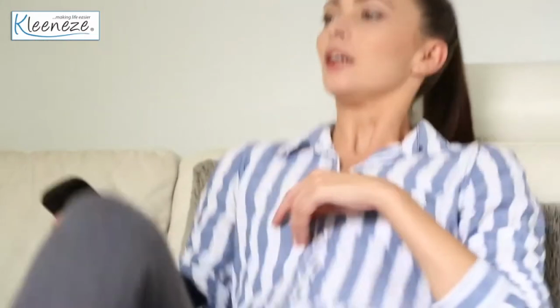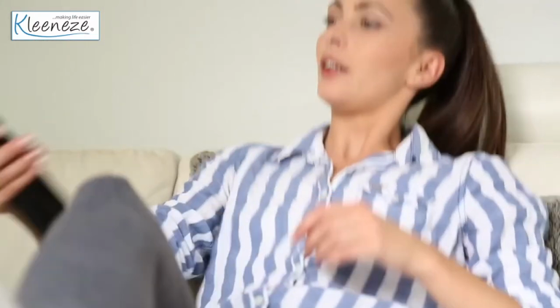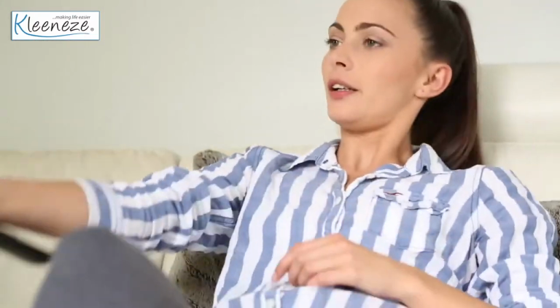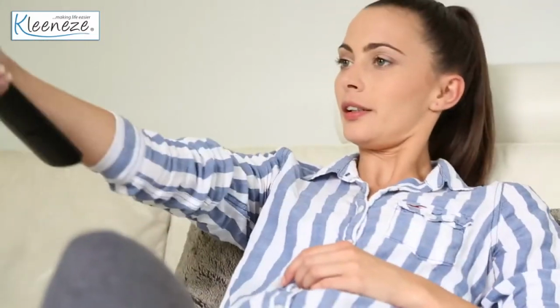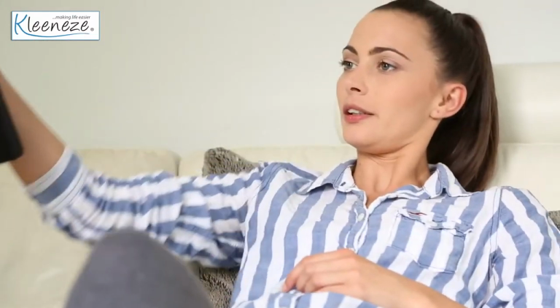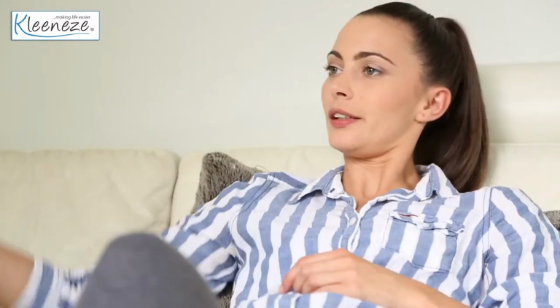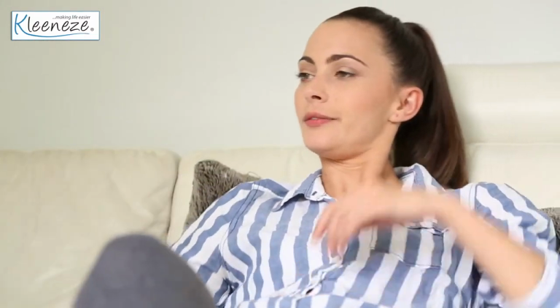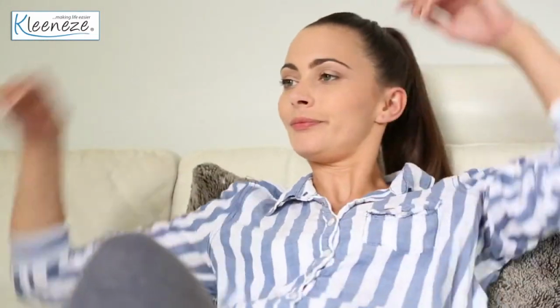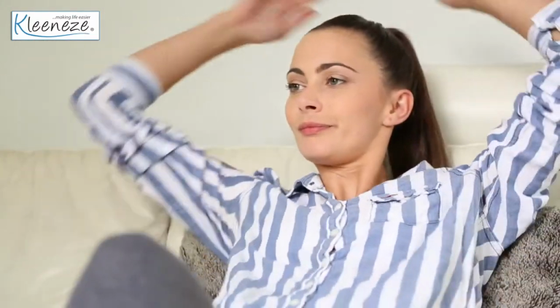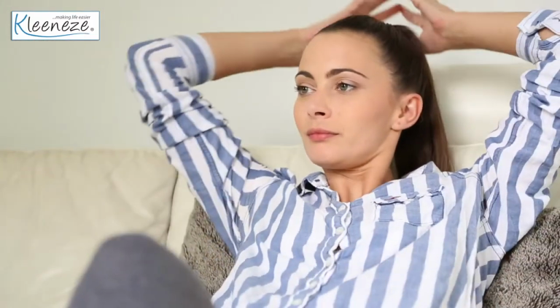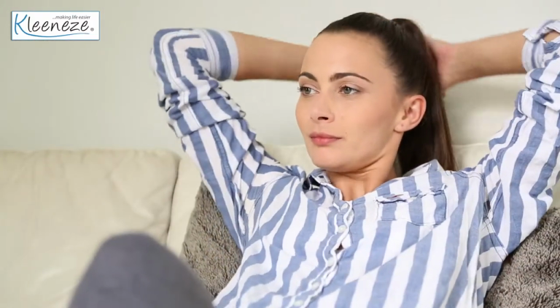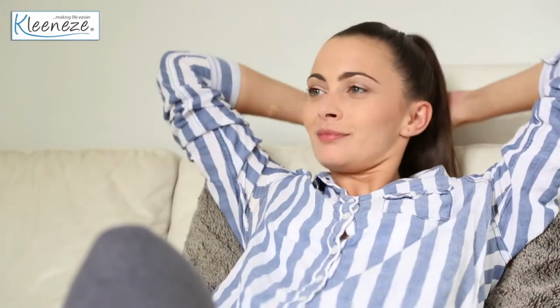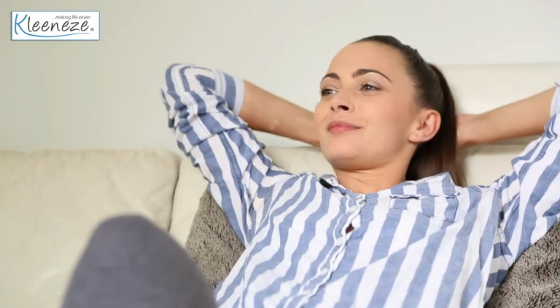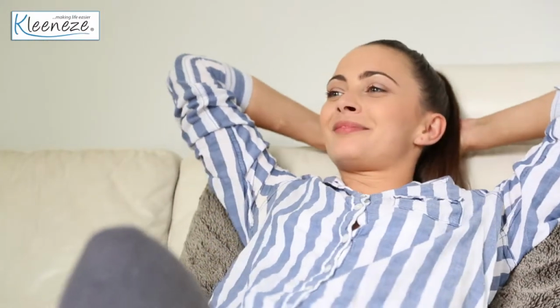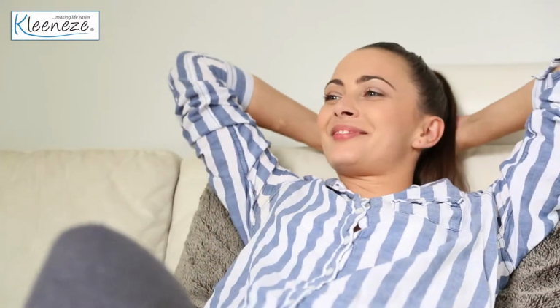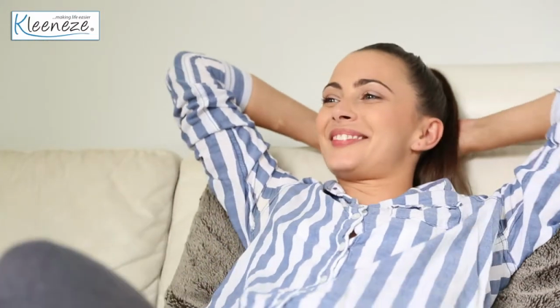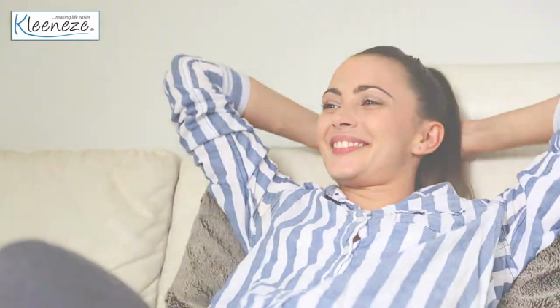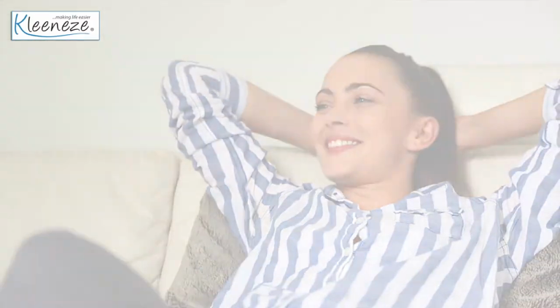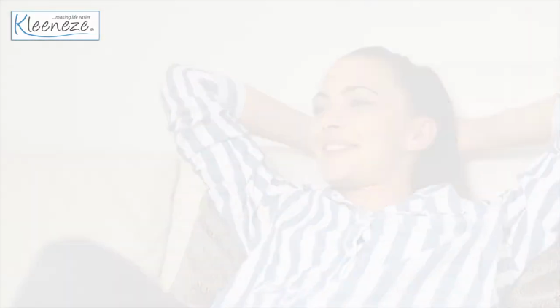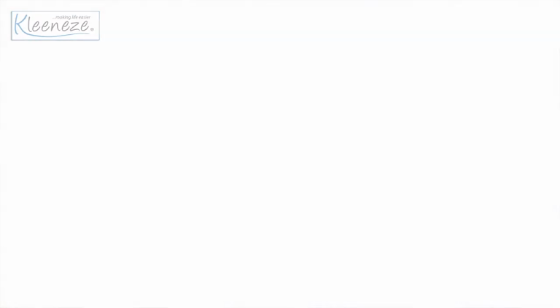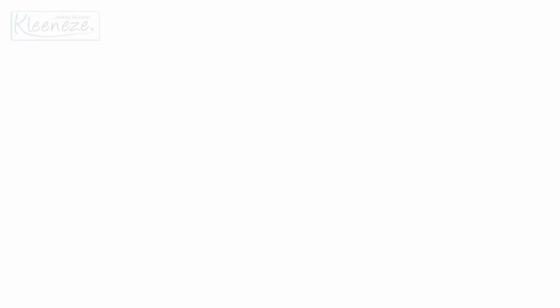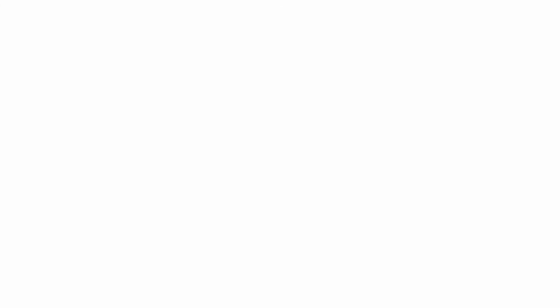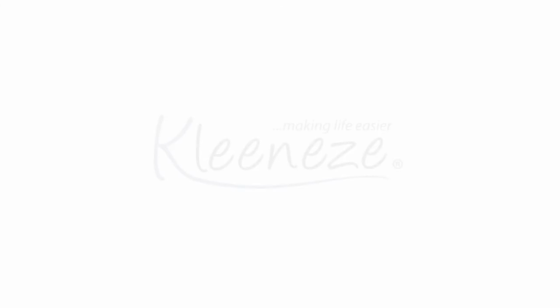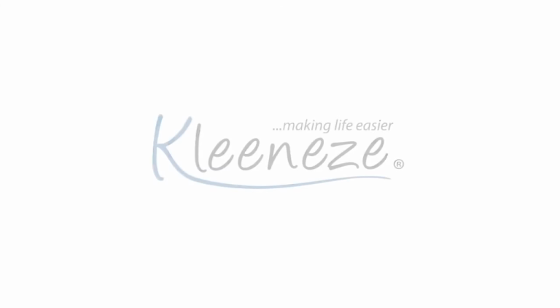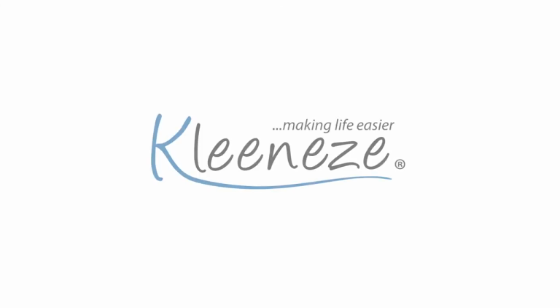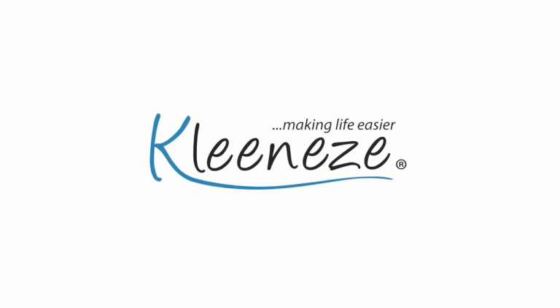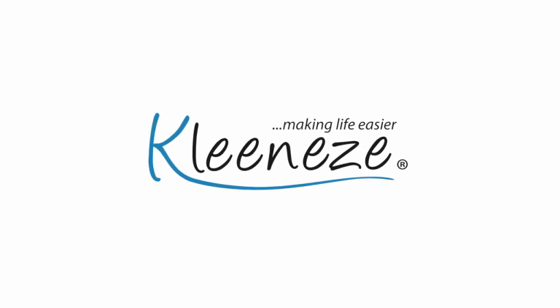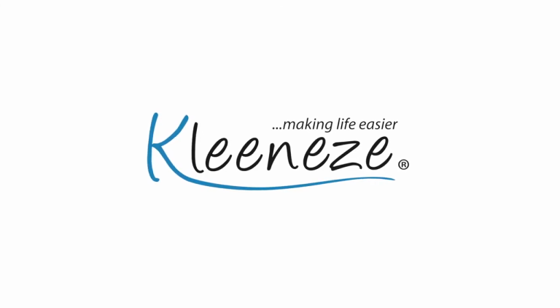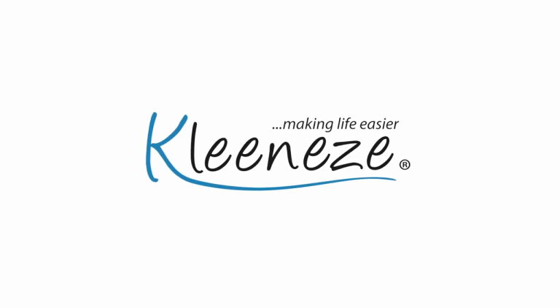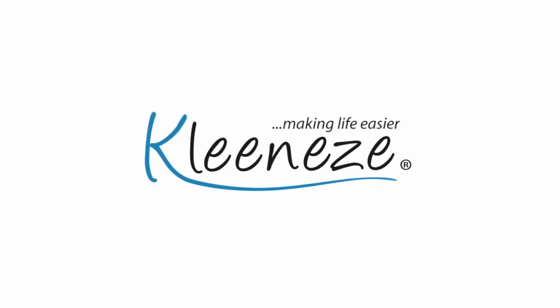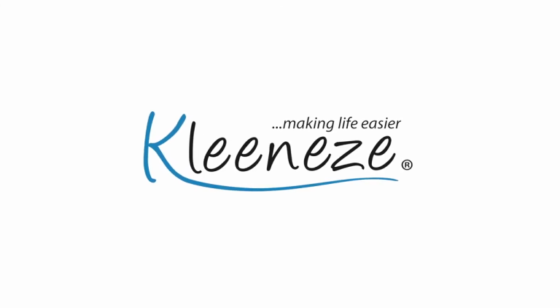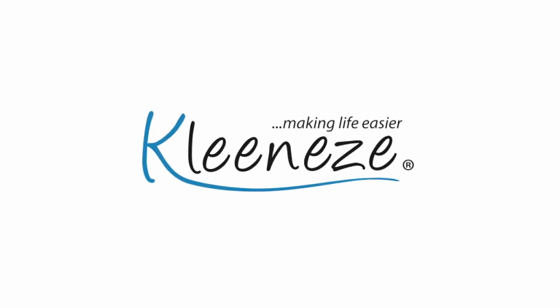Its compact size means it's ideal to keep in your computer bag, cupboard or desk. Available from CleanEasyShop.com today!